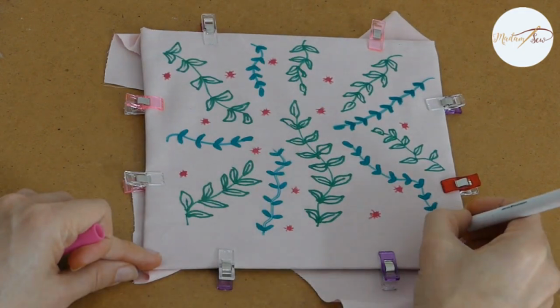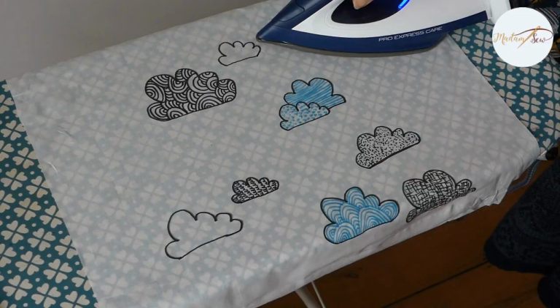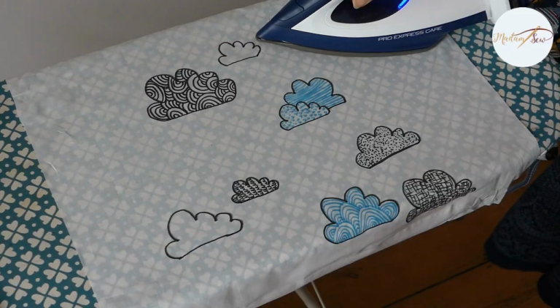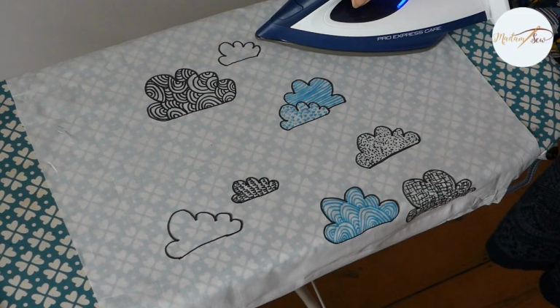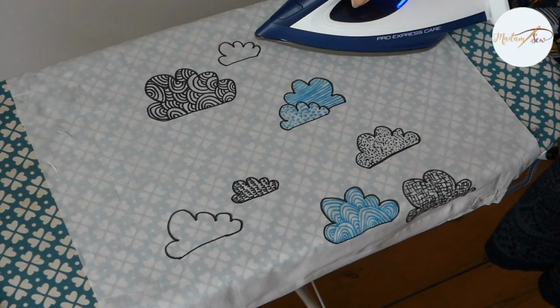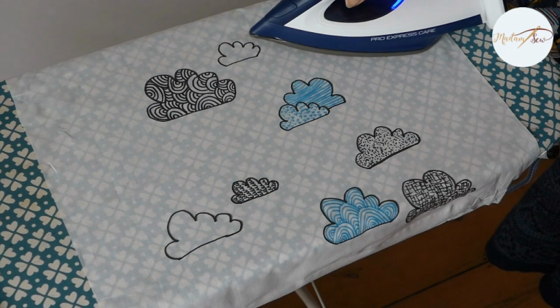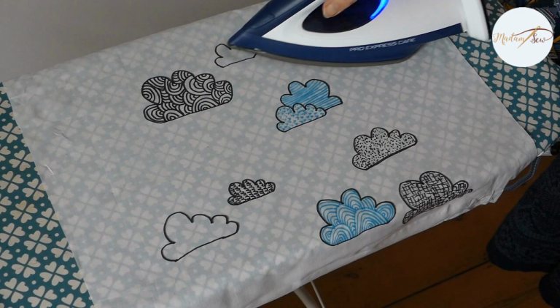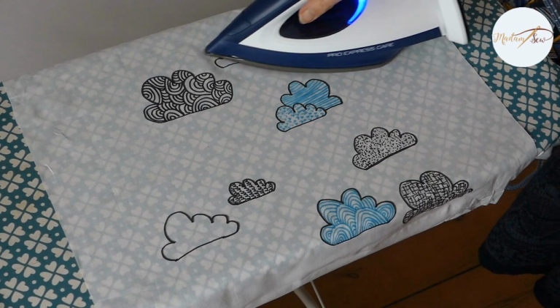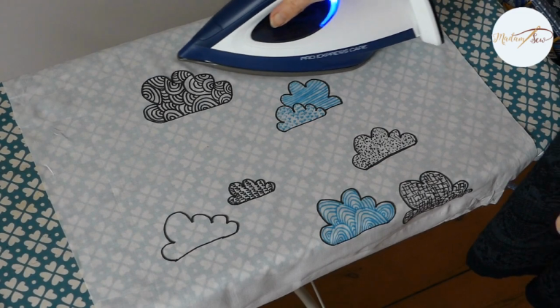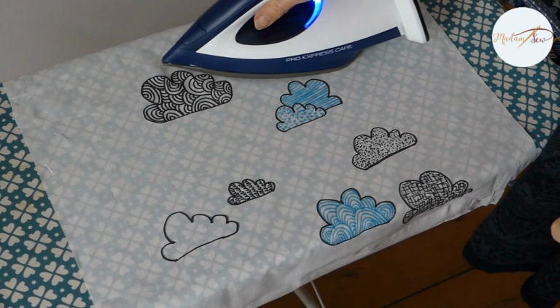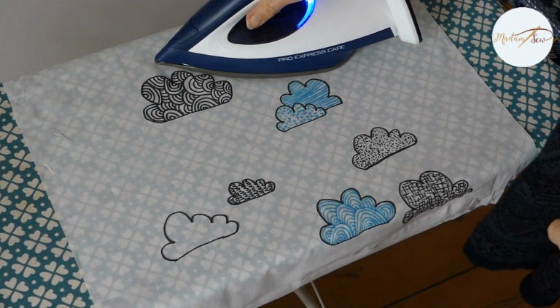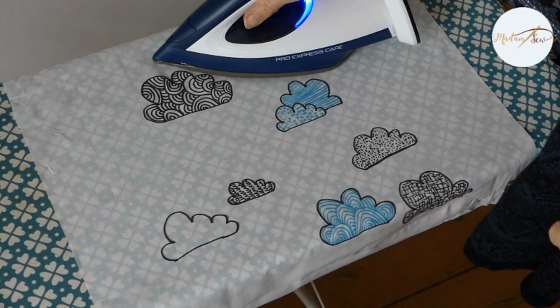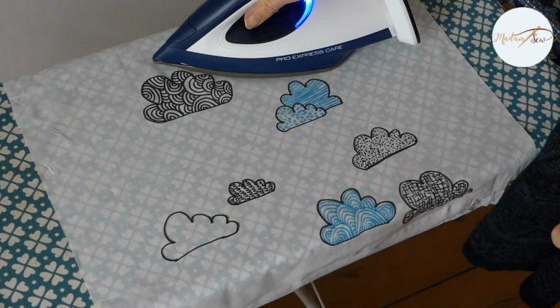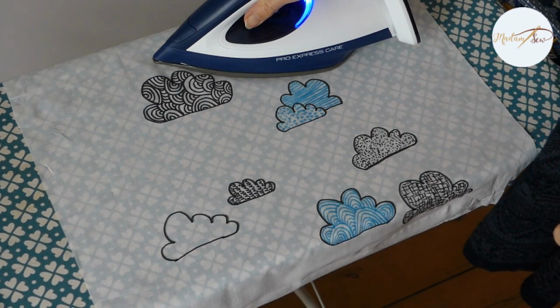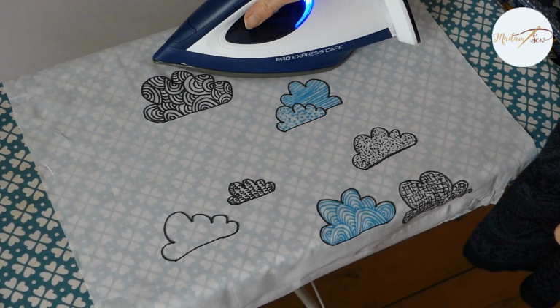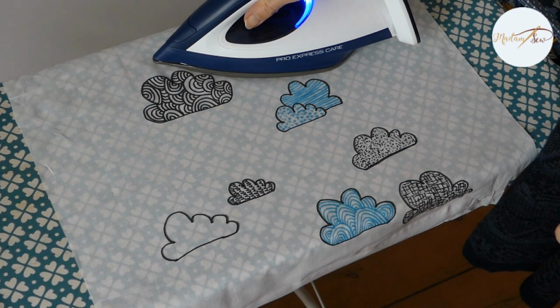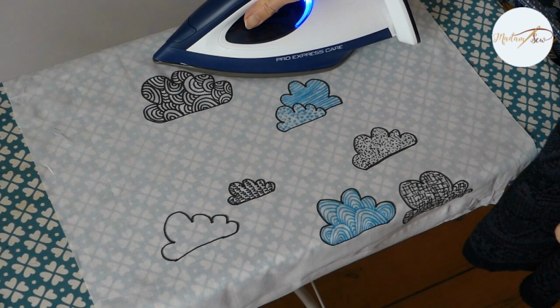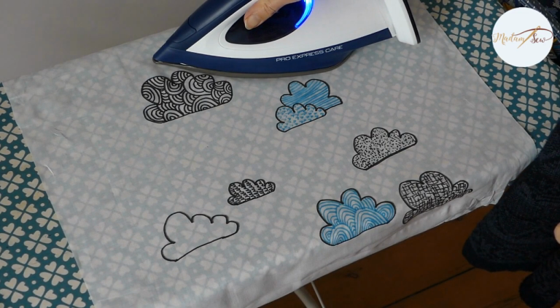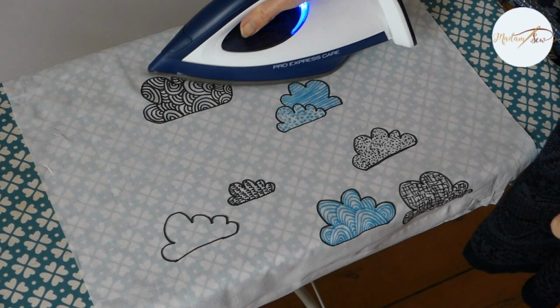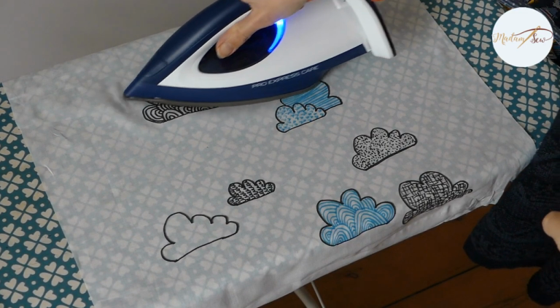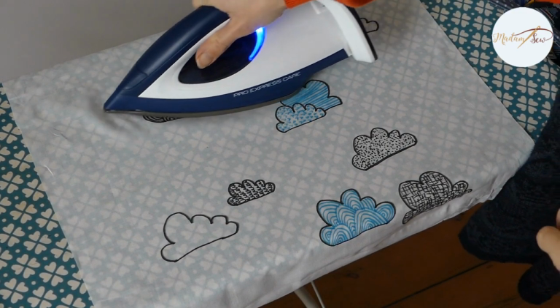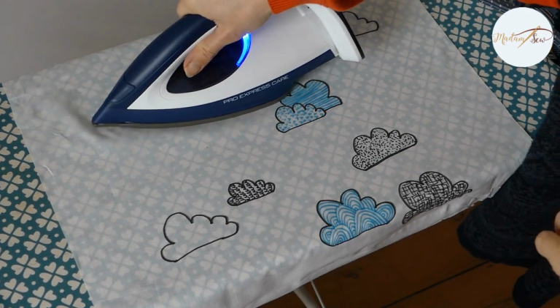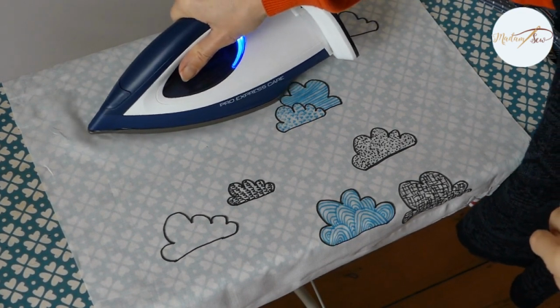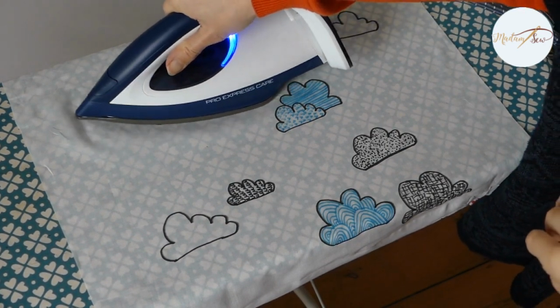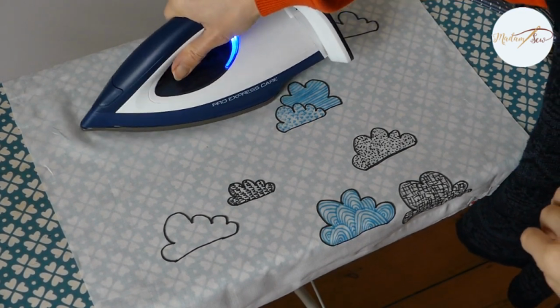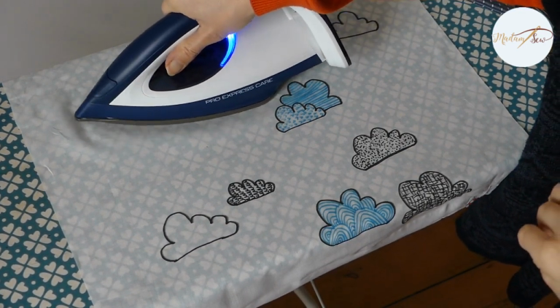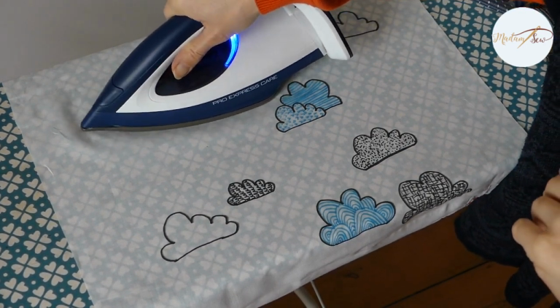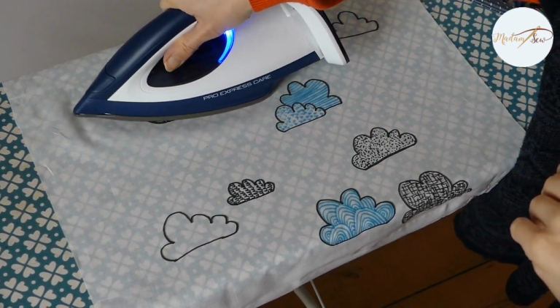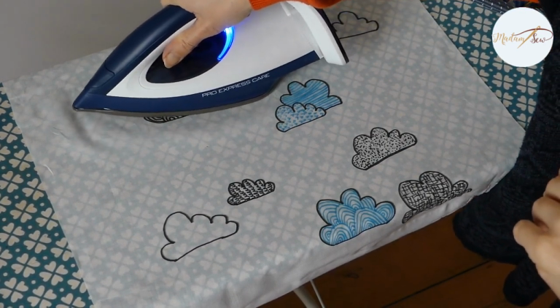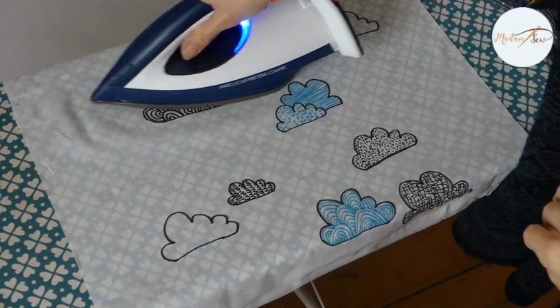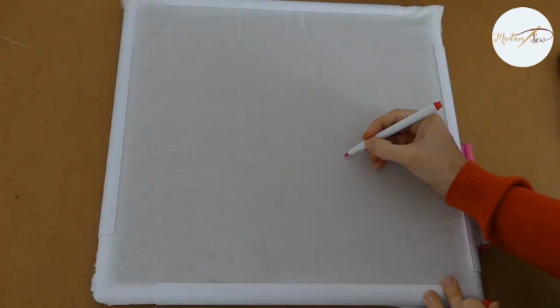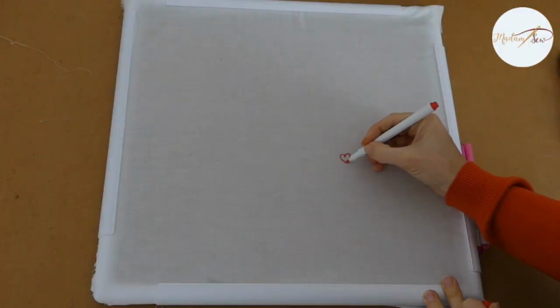To set the ink, you need to press the fabric with a hot iron. This is very important.